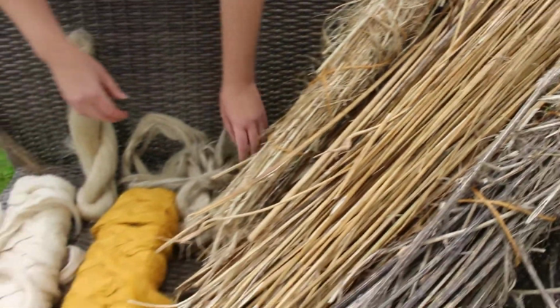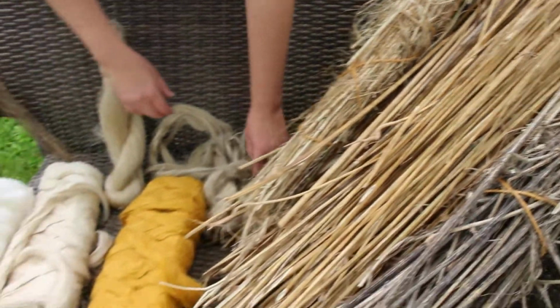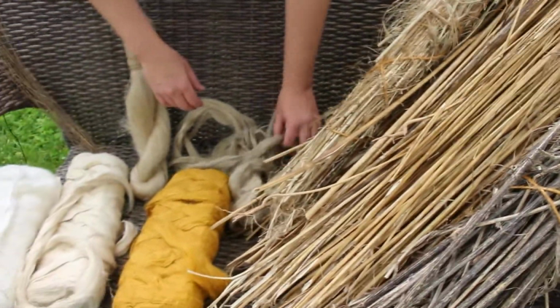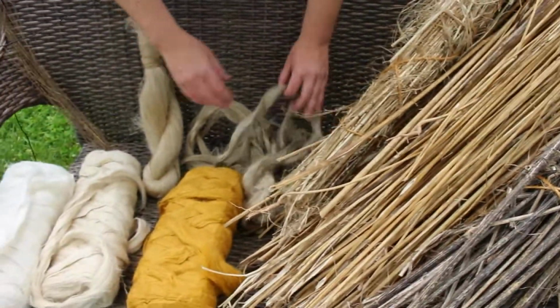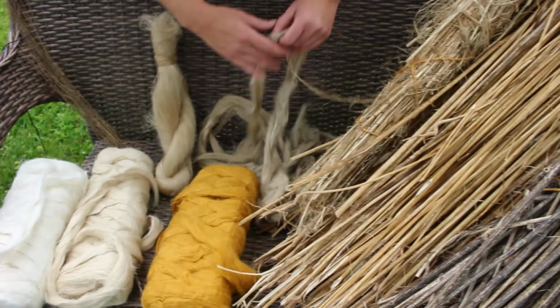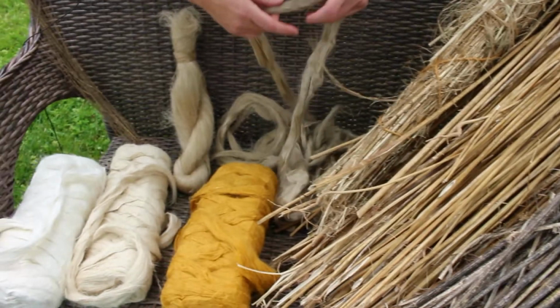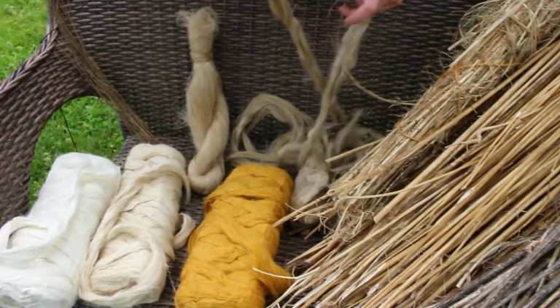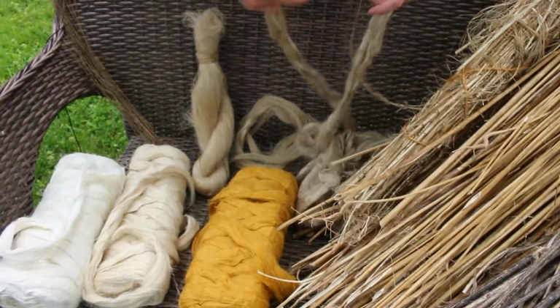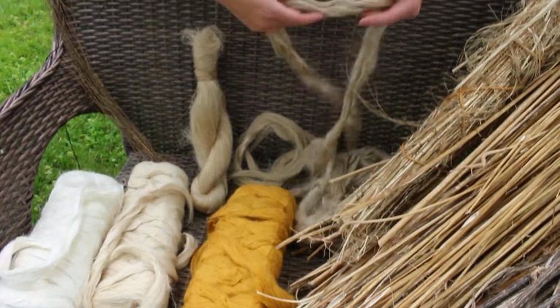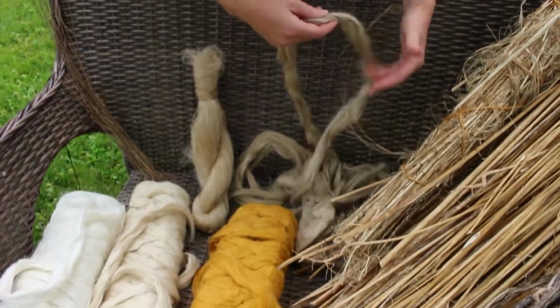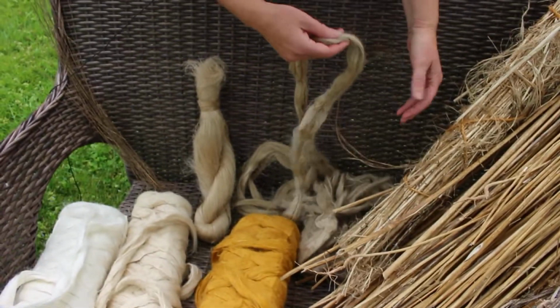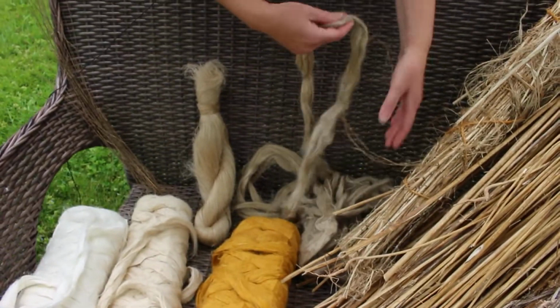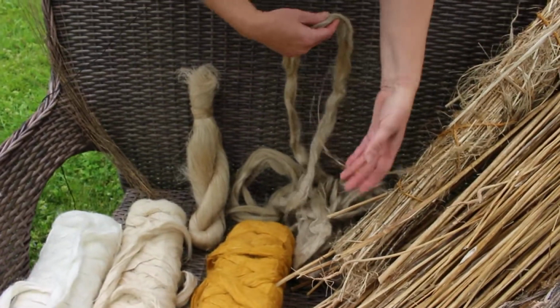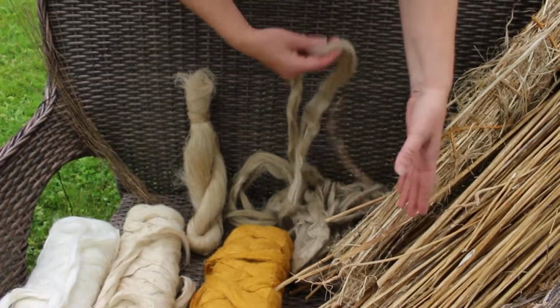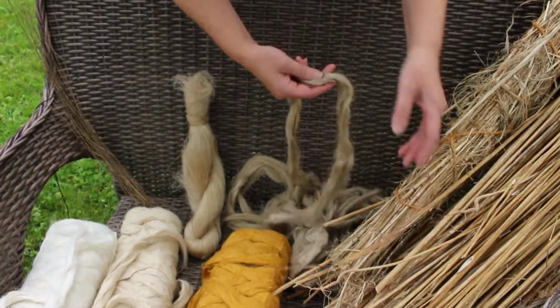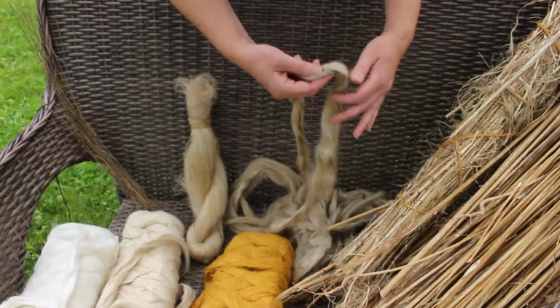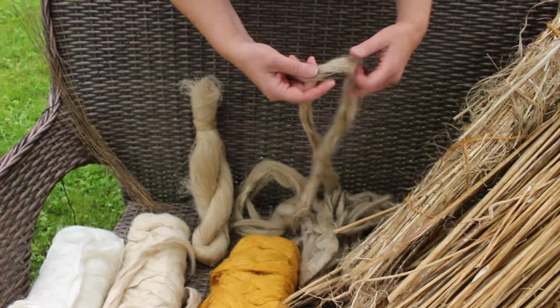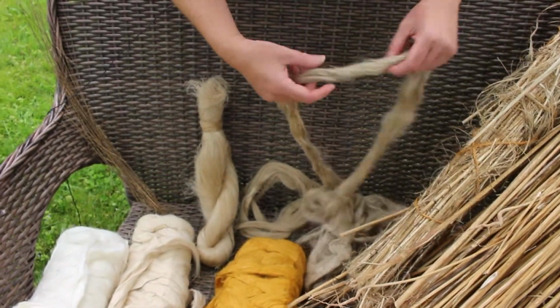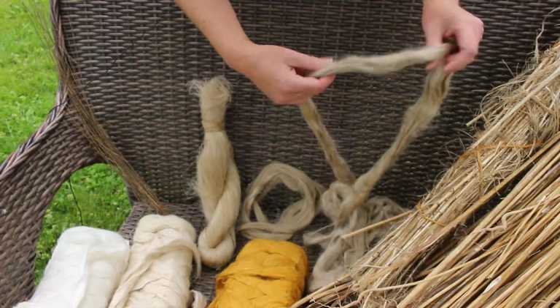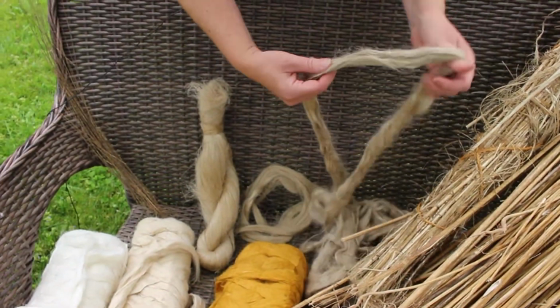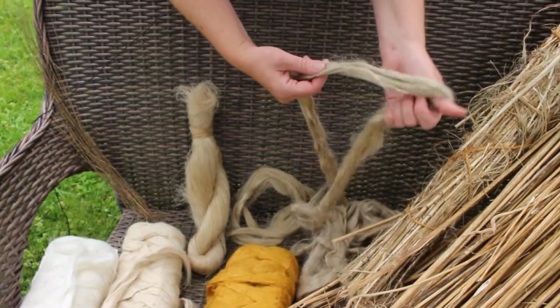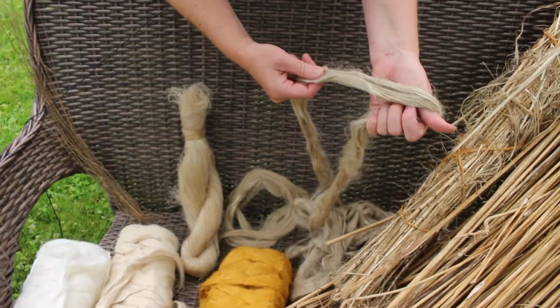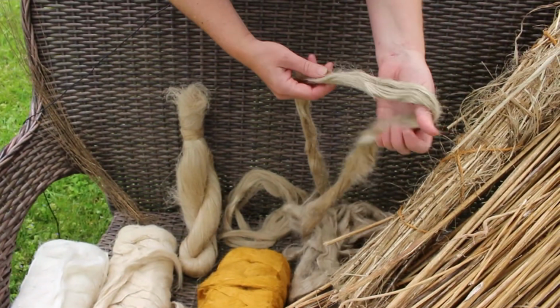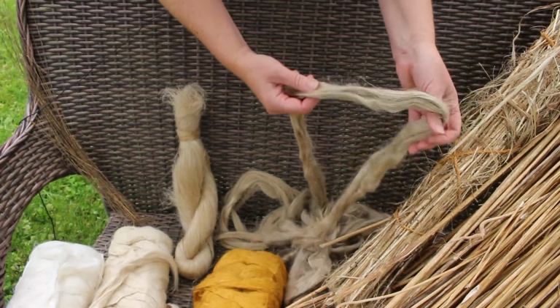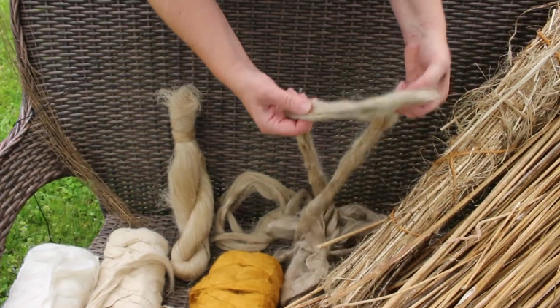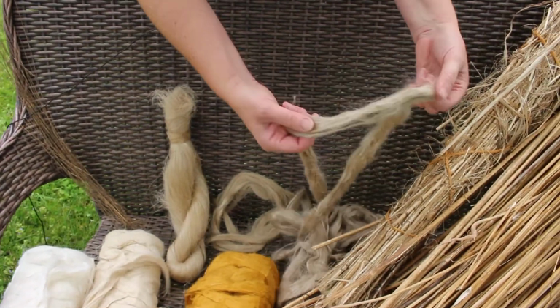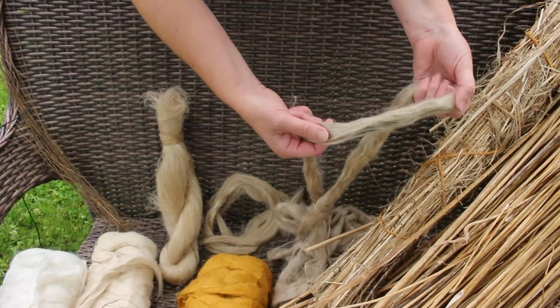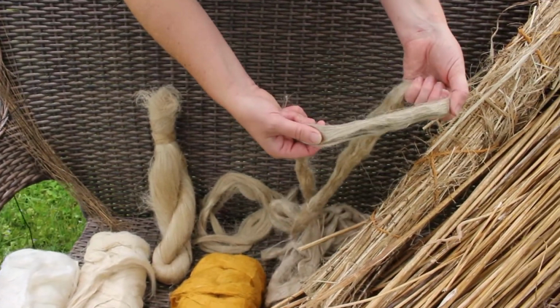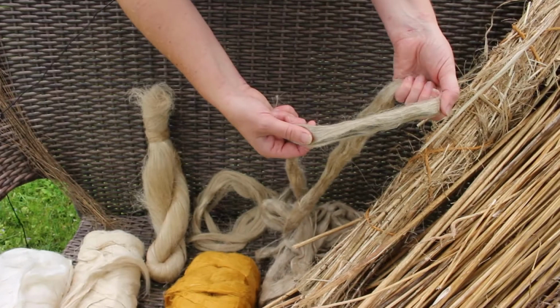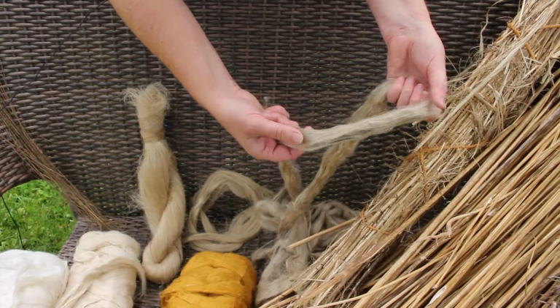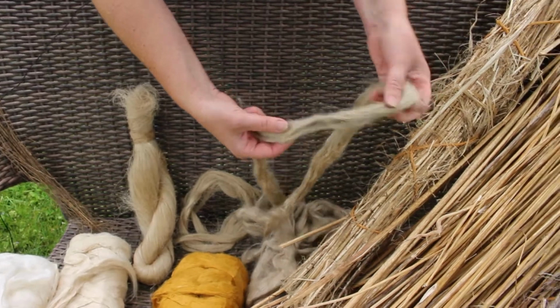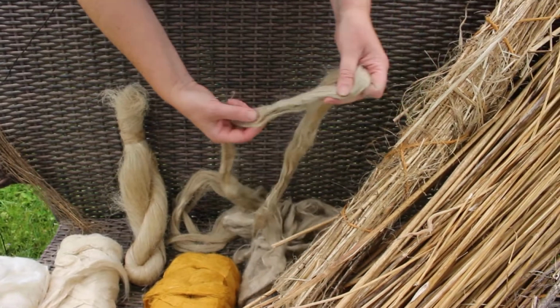This, I believe, is dew-retted flax. Now this isn't hemp — this is dew-retted flax. You can see it's a little more gray.